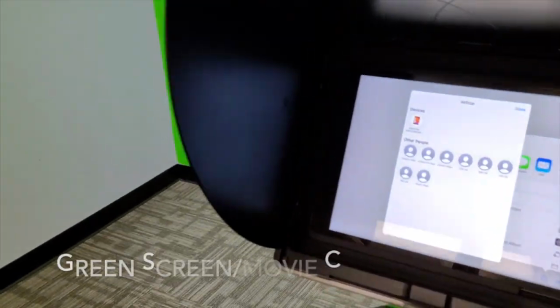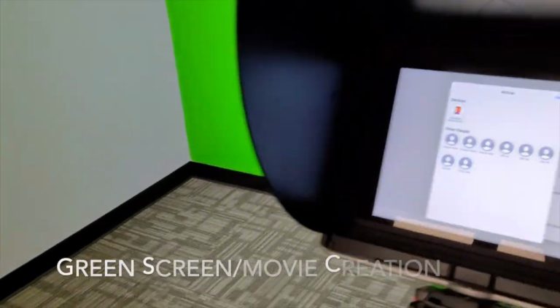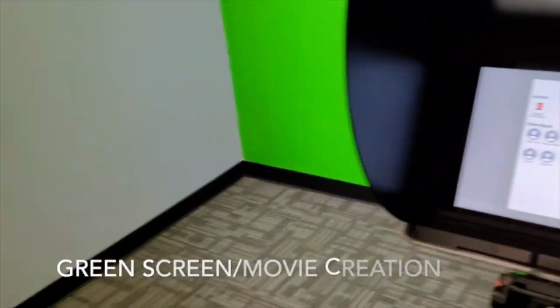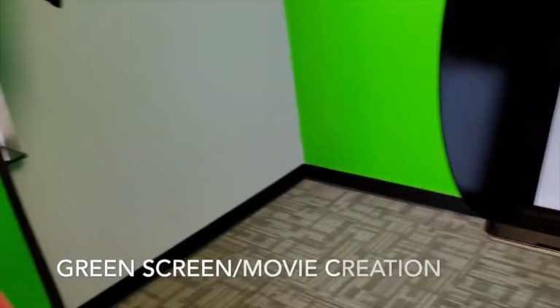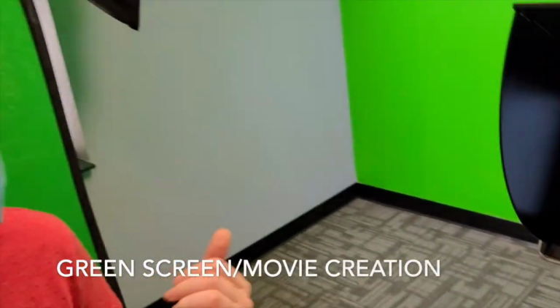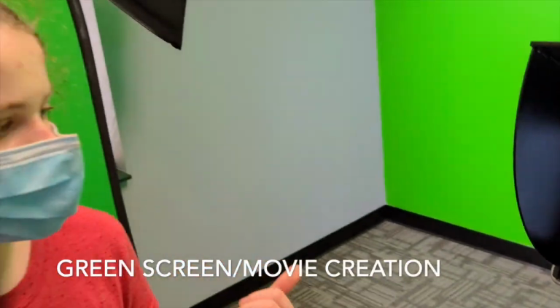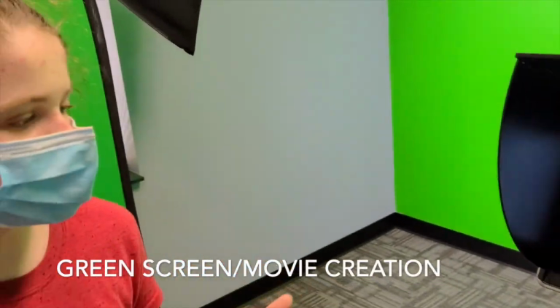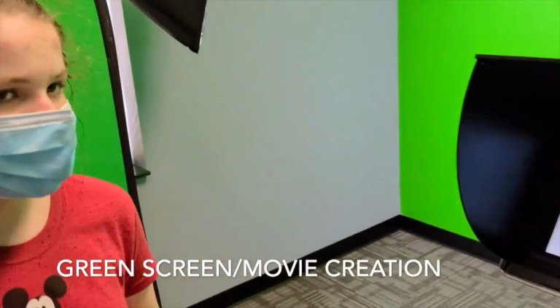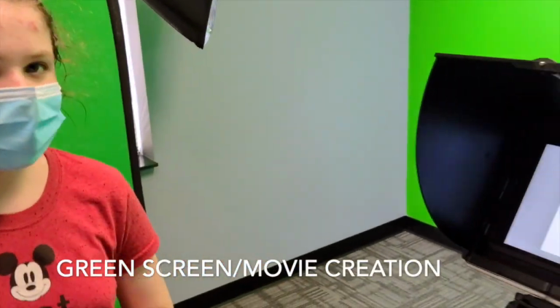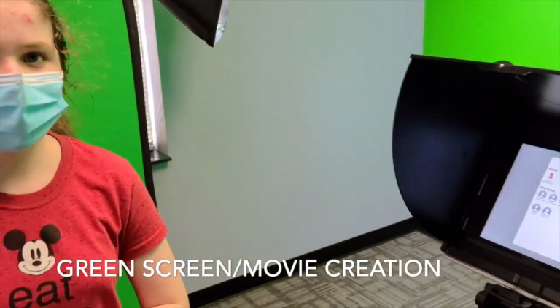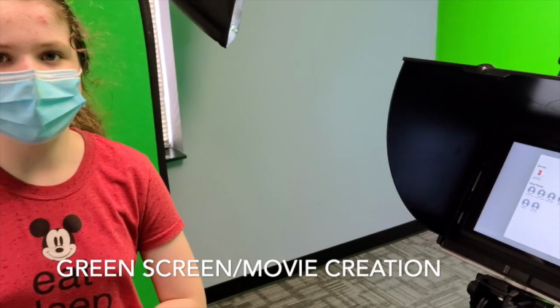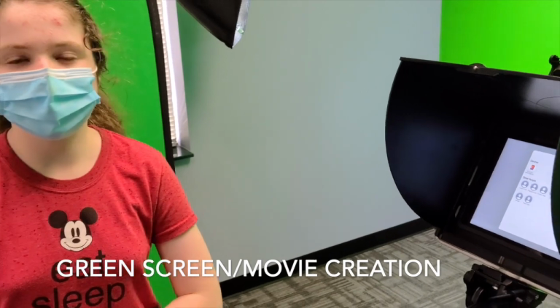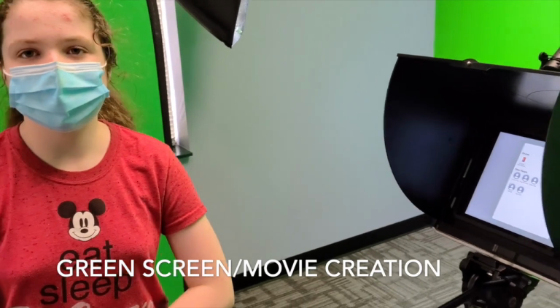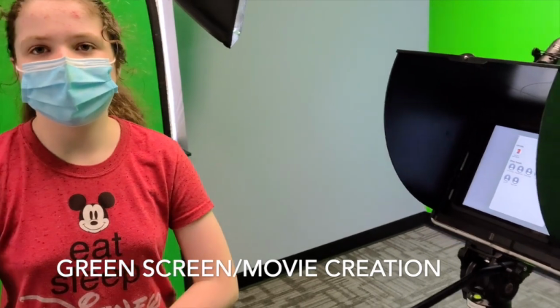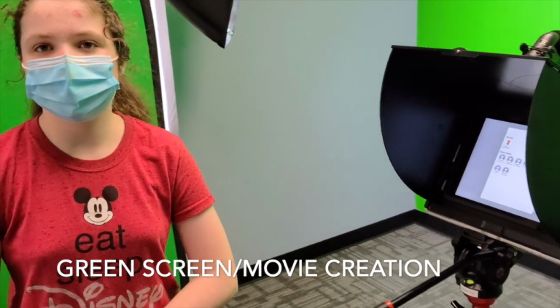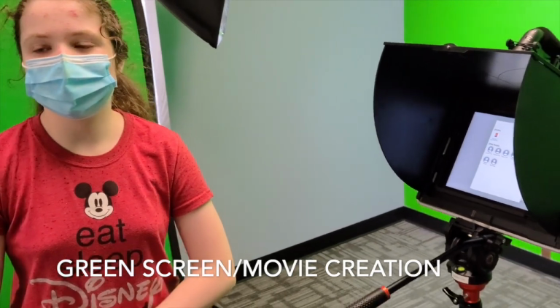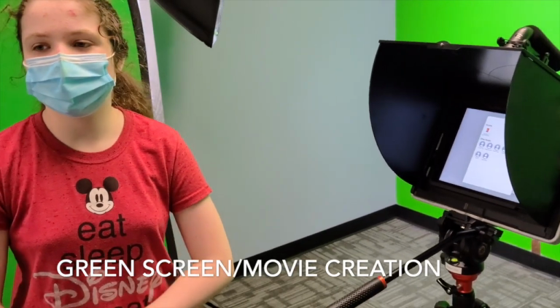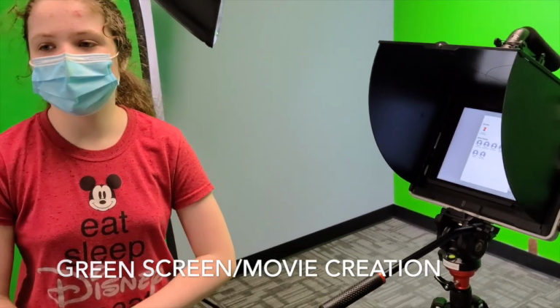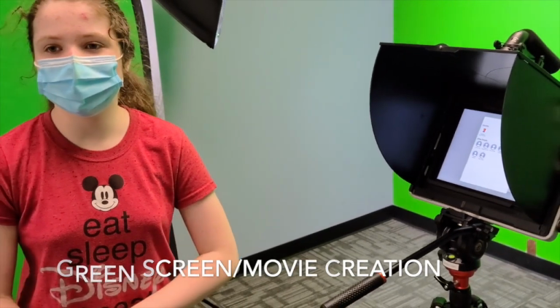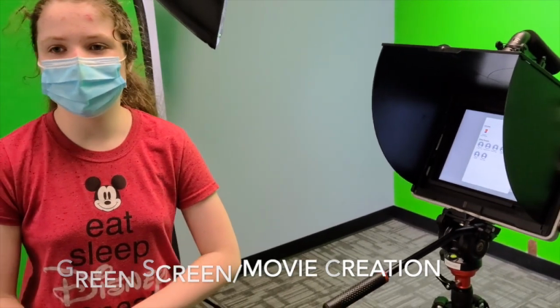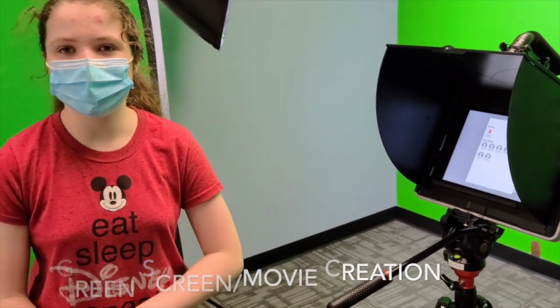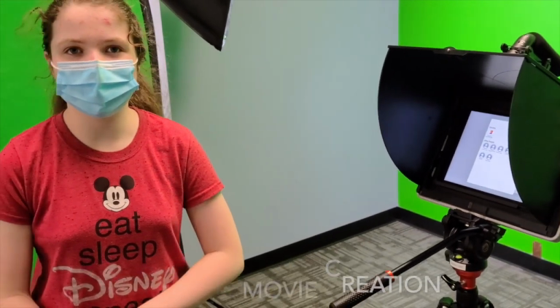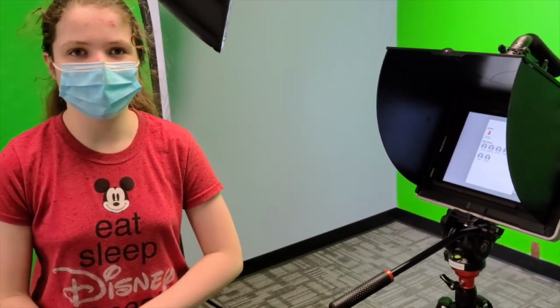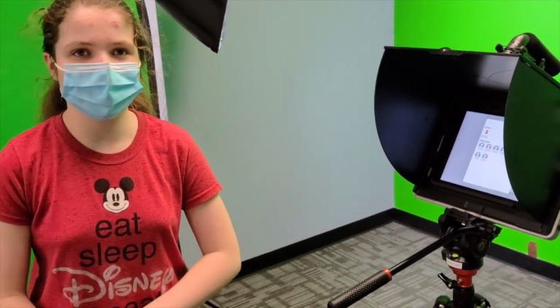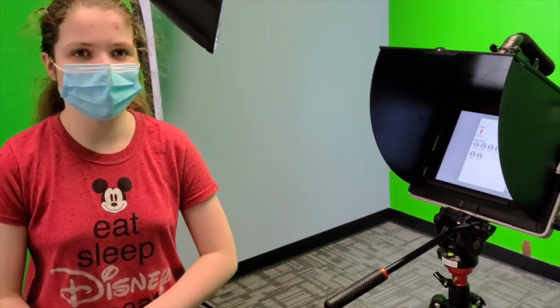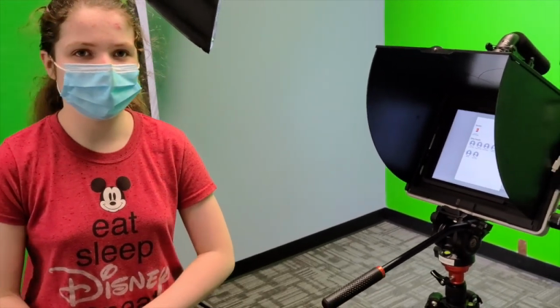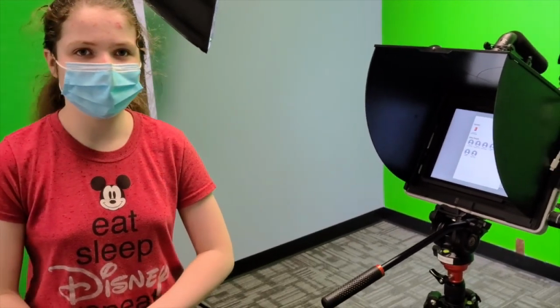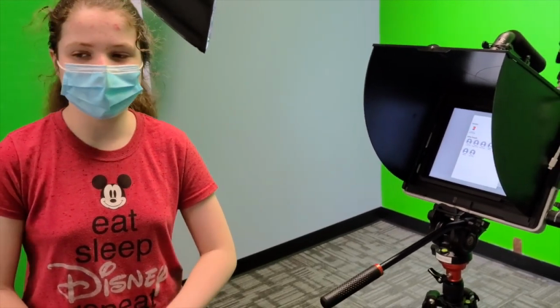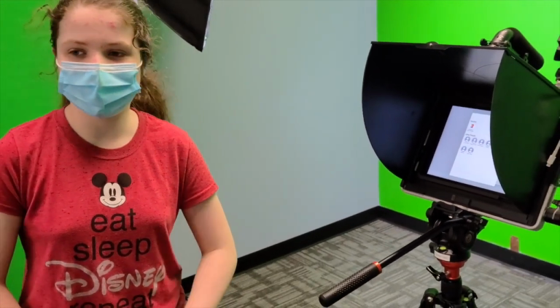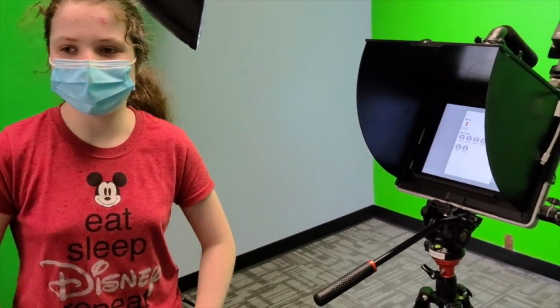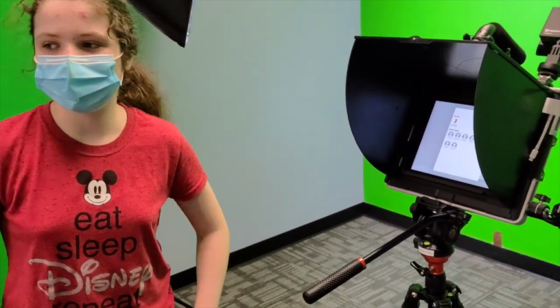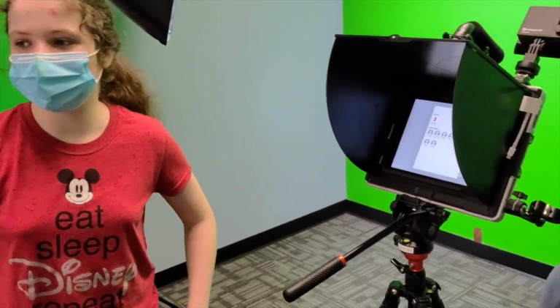She has a book she's writing, so we did a scene from that, and now we're editing it all together into a trailer.